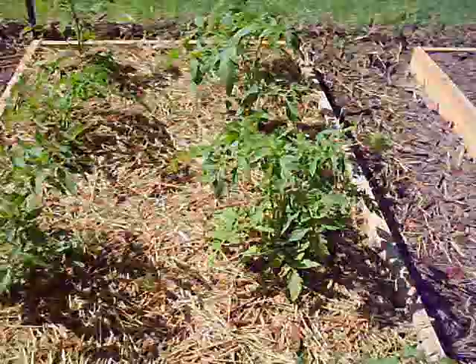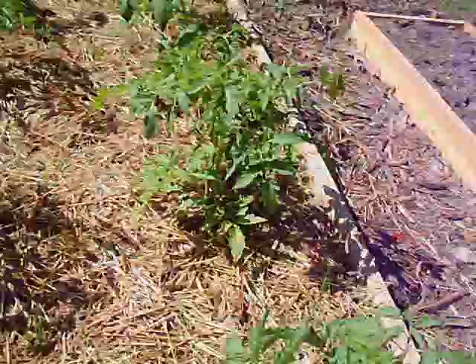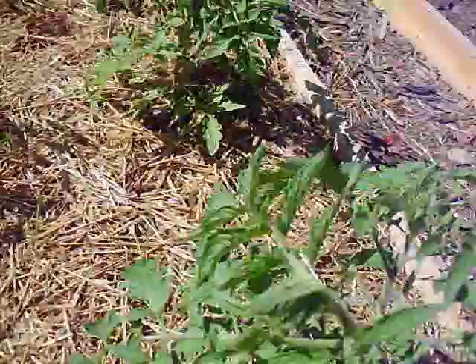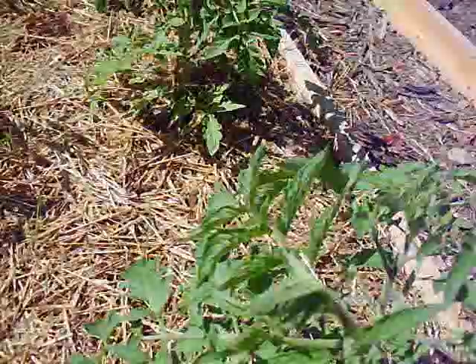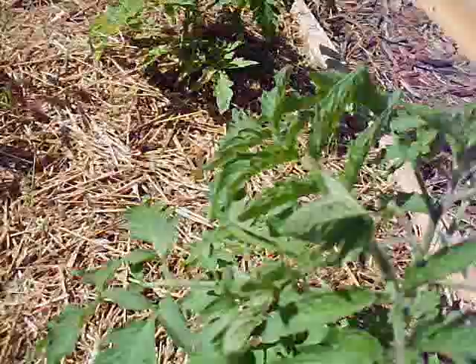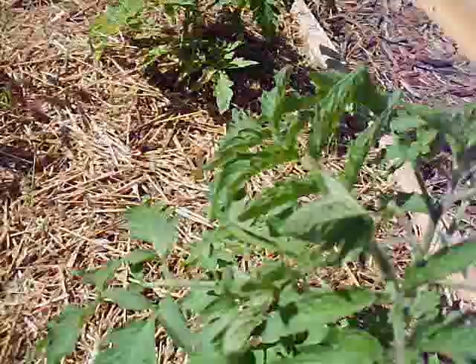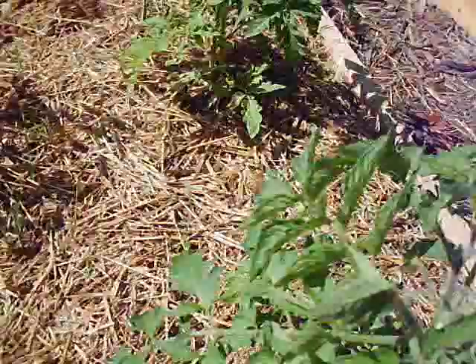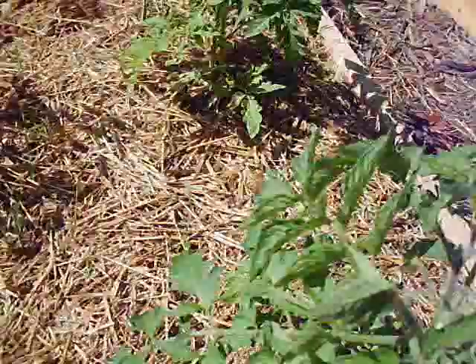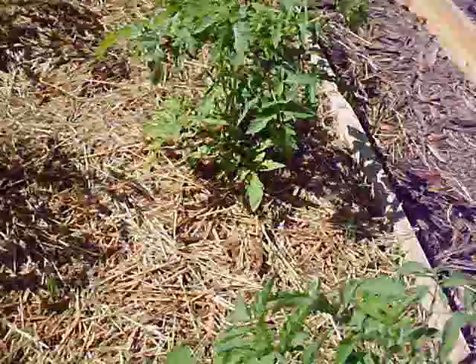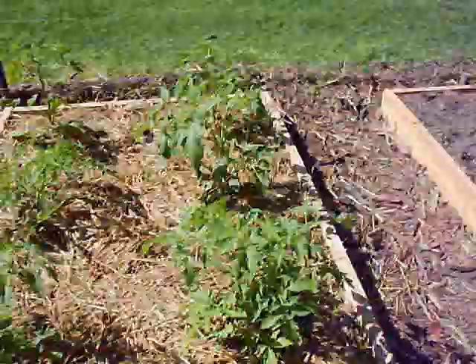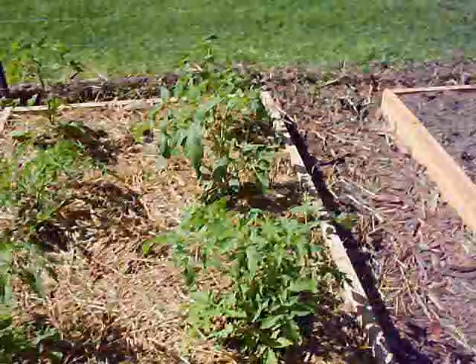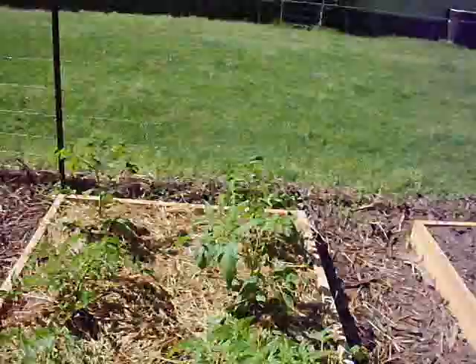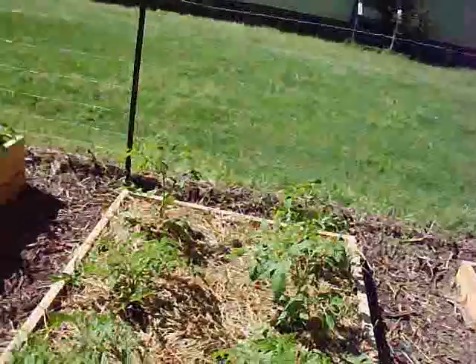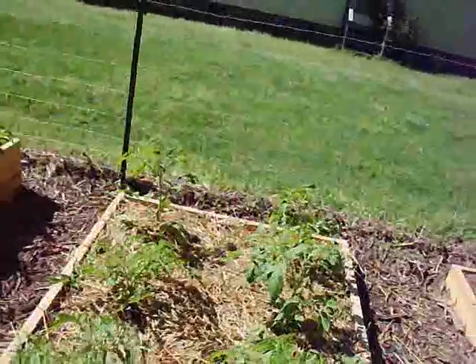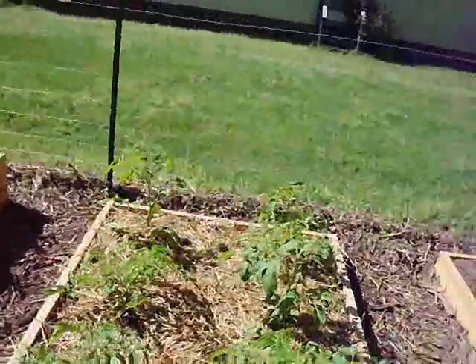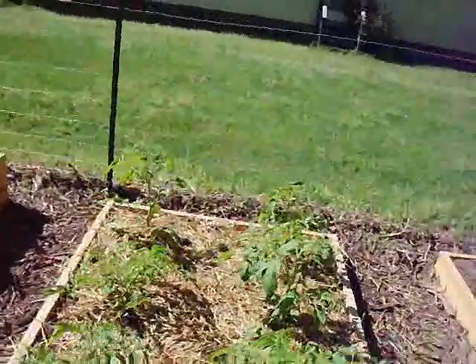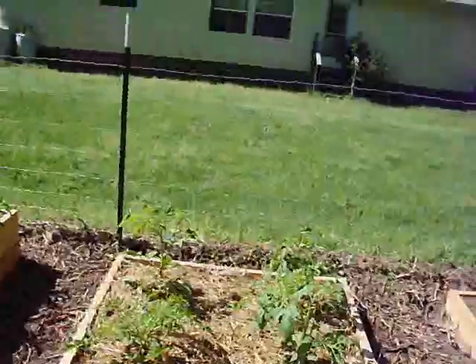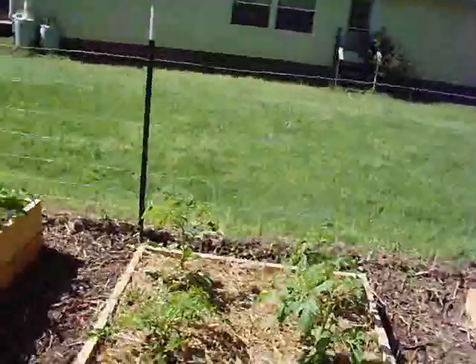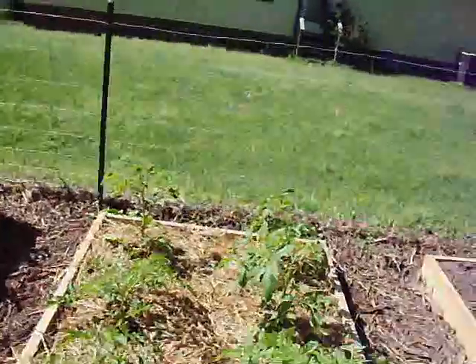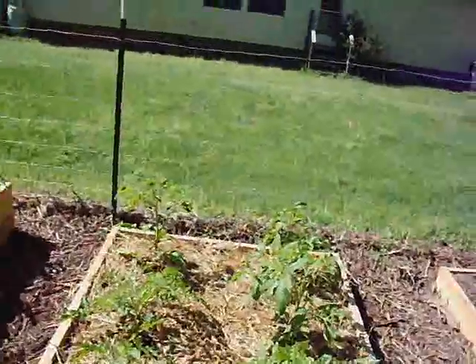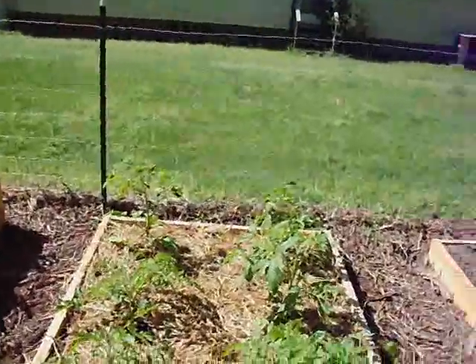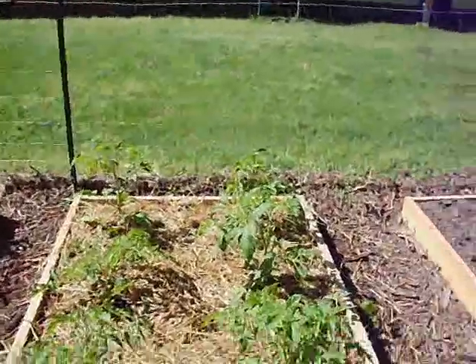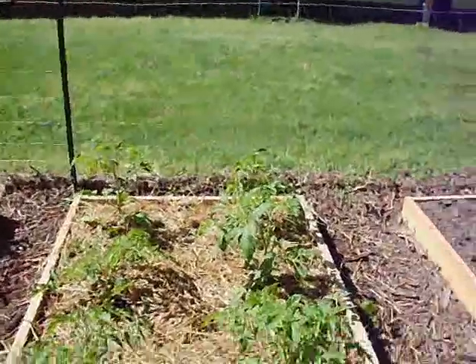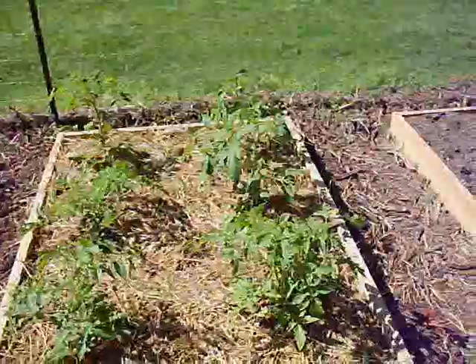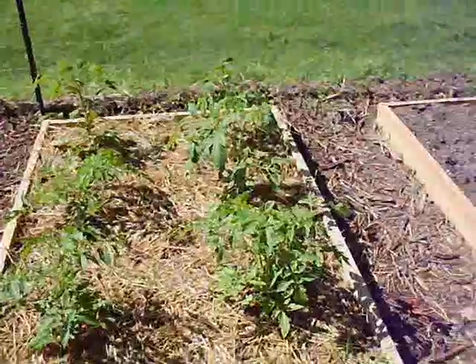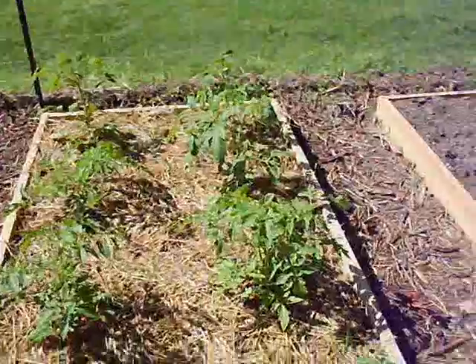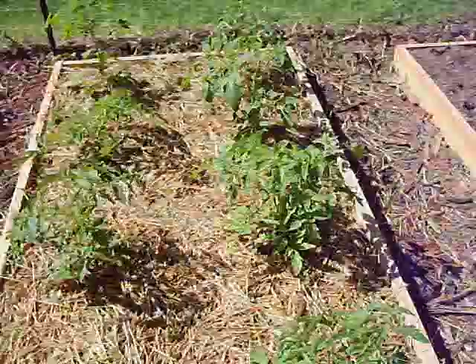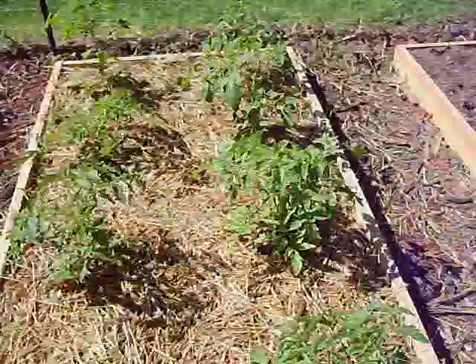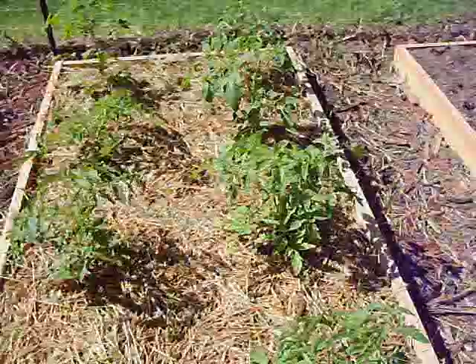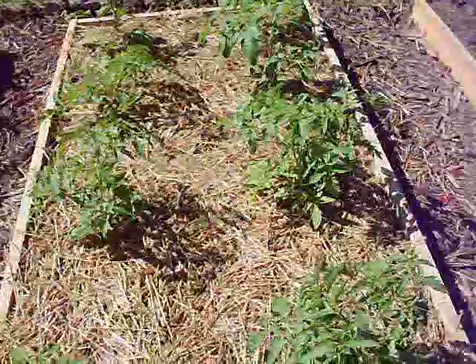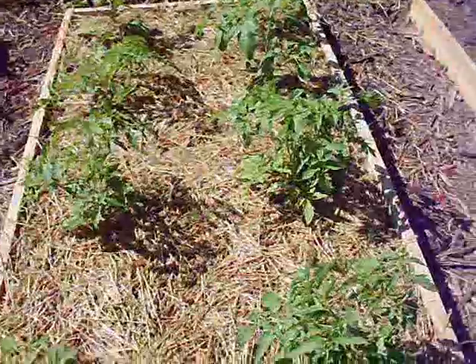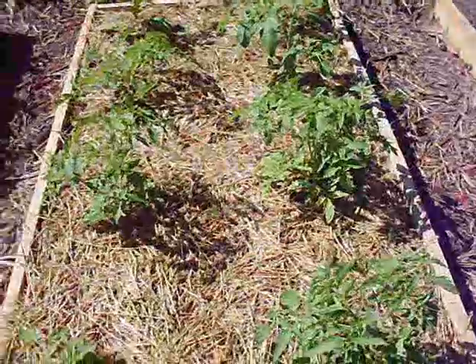So now I'm going to go to the front yard and show you my tomato experiment for this year.